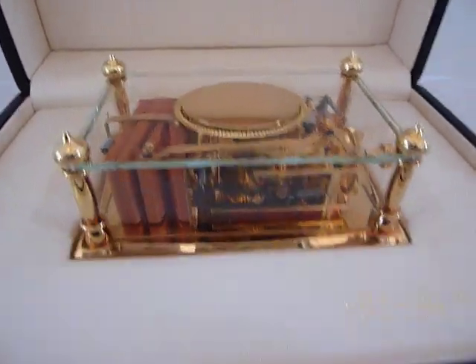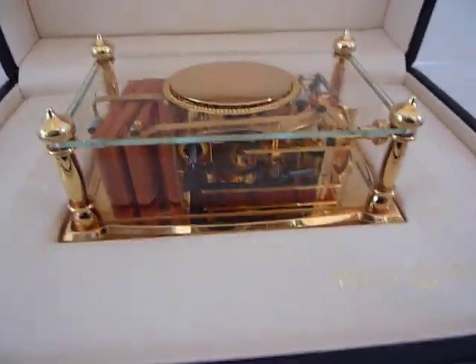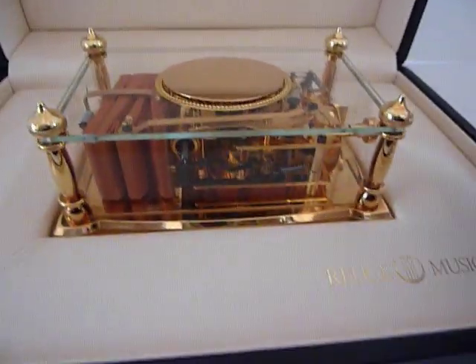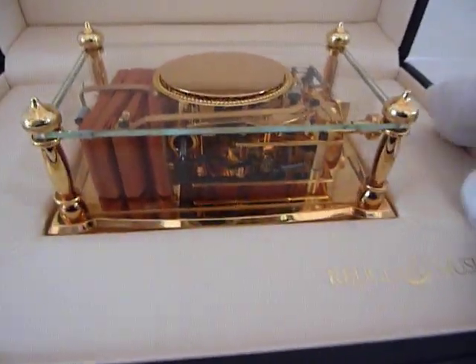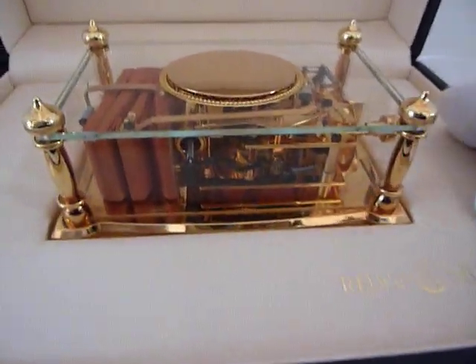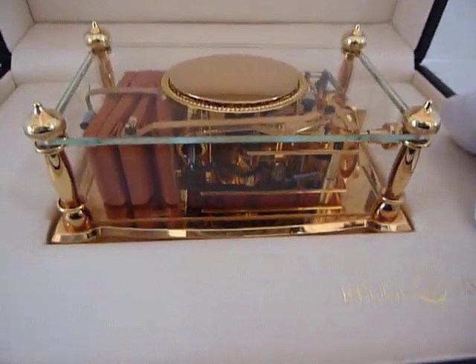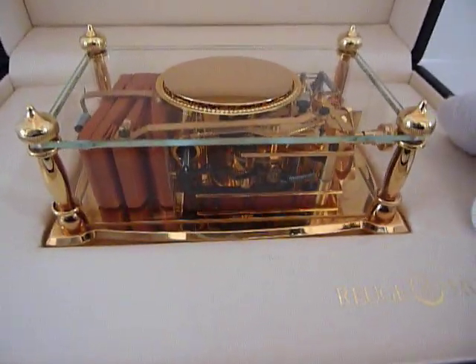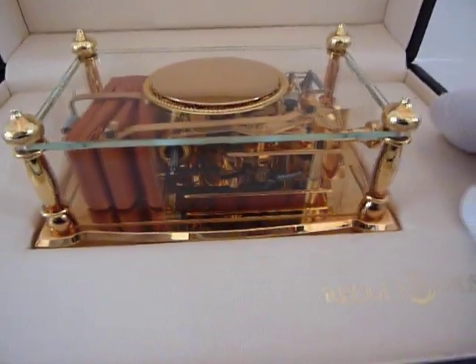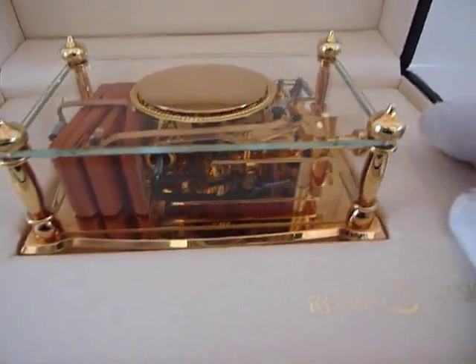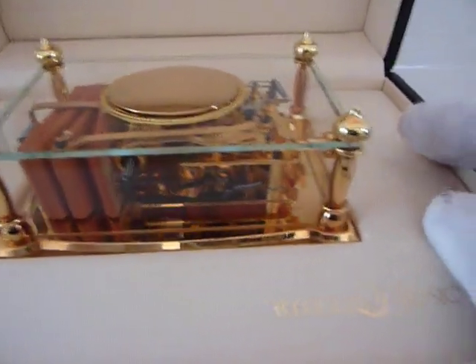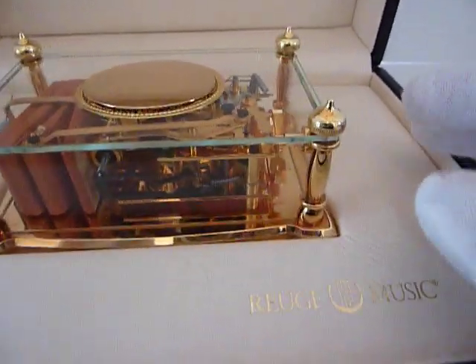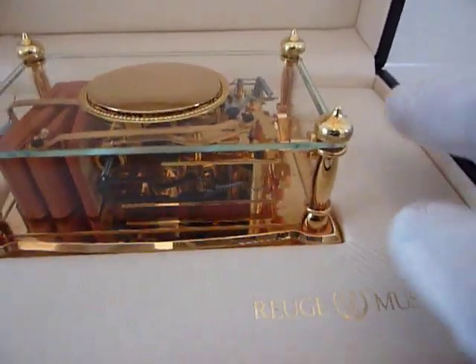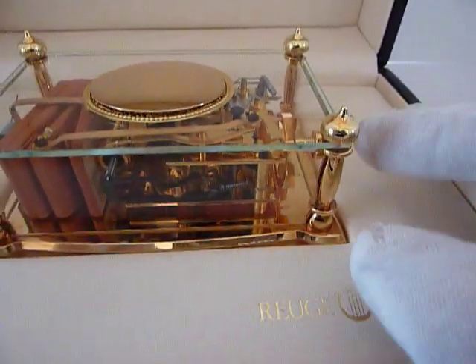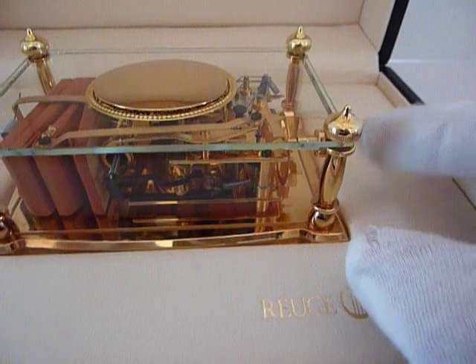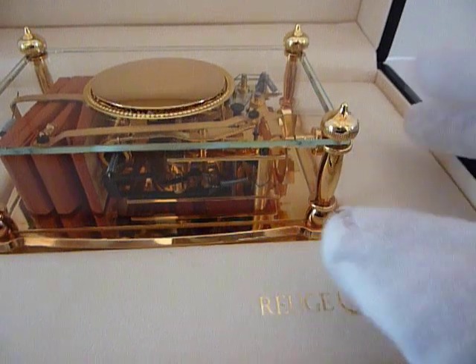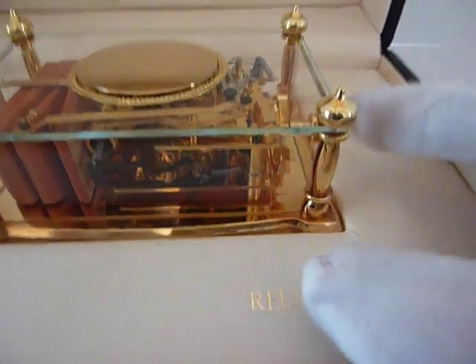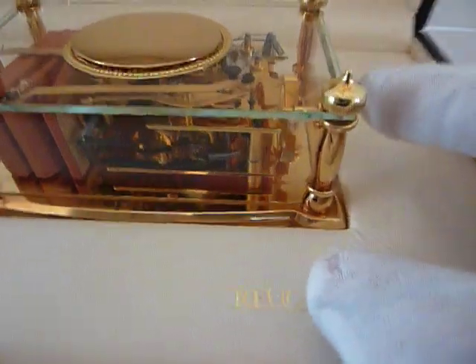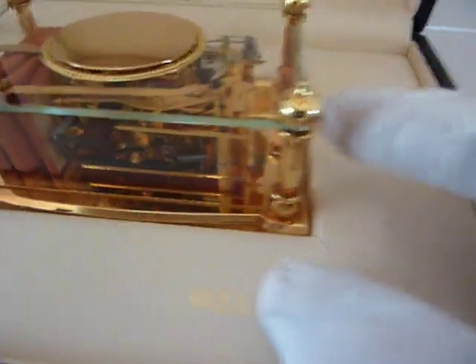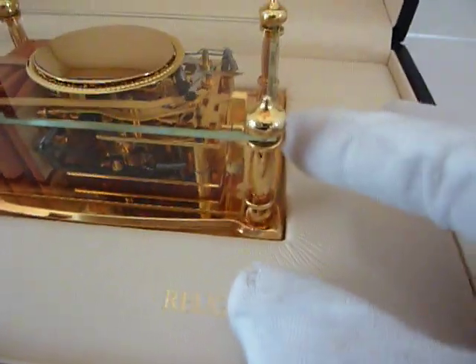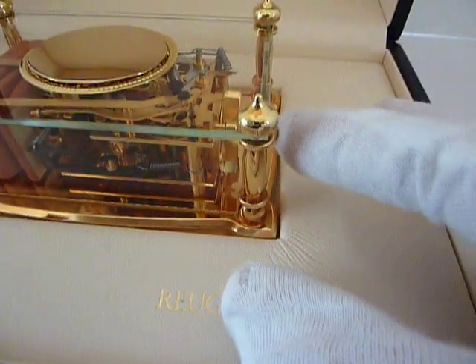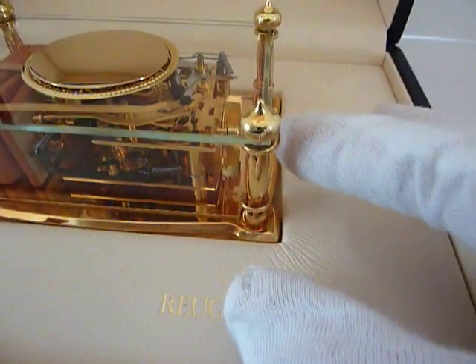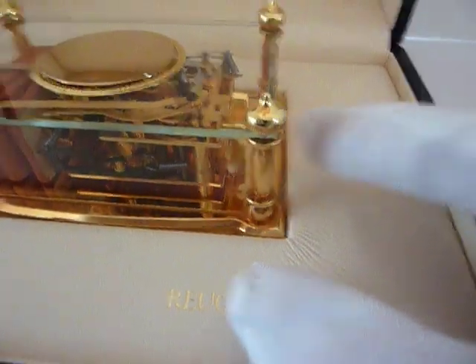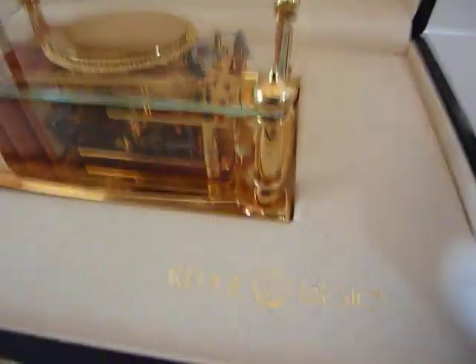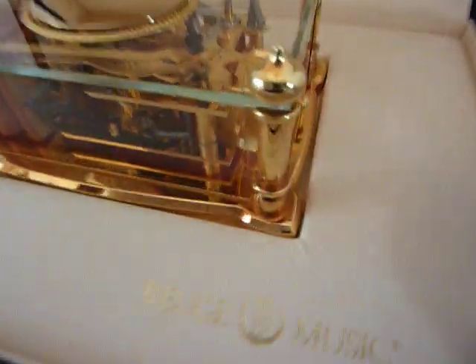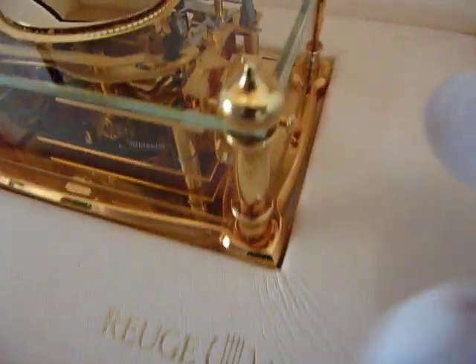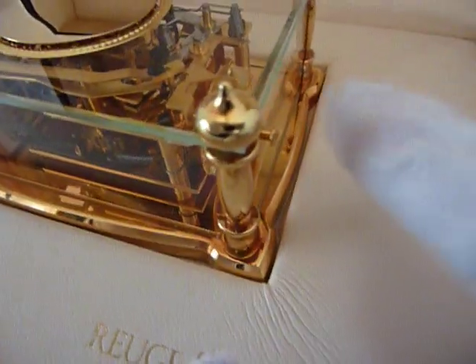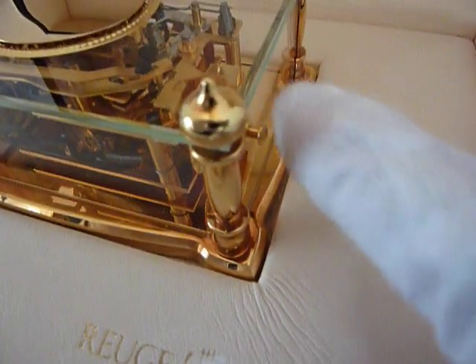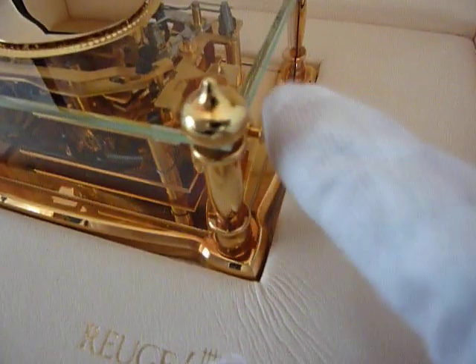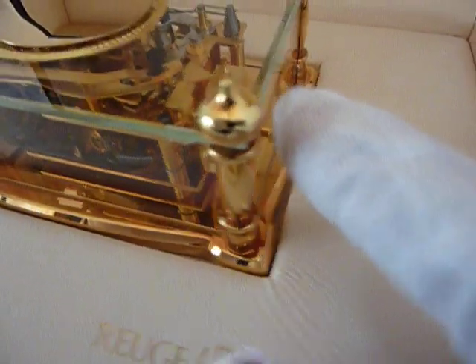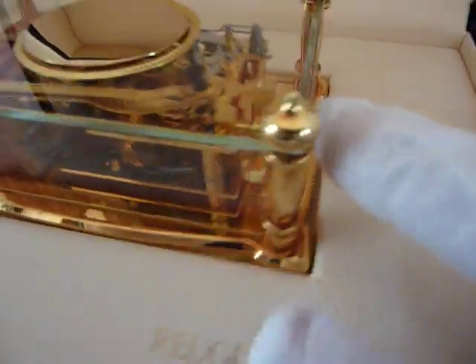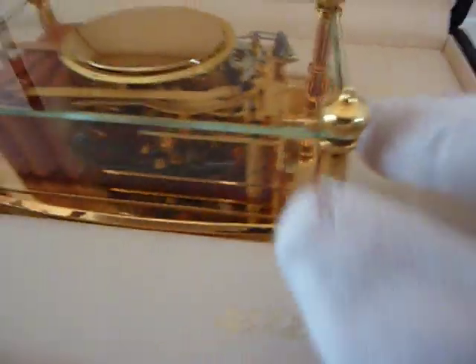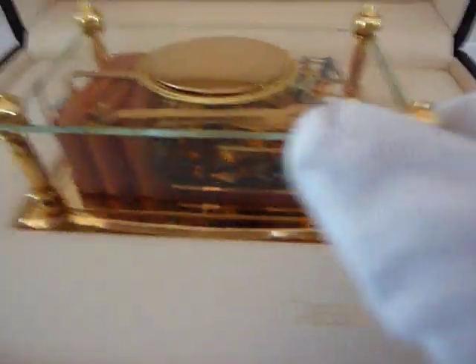It's fully wound and let's hear it play. I'm going to press this button on the side right here.